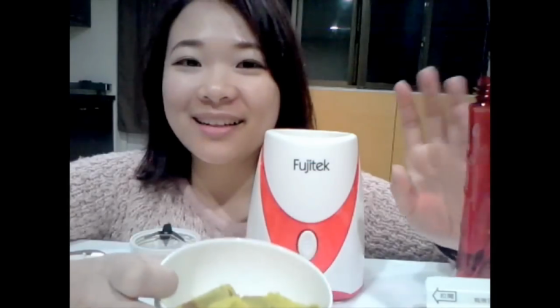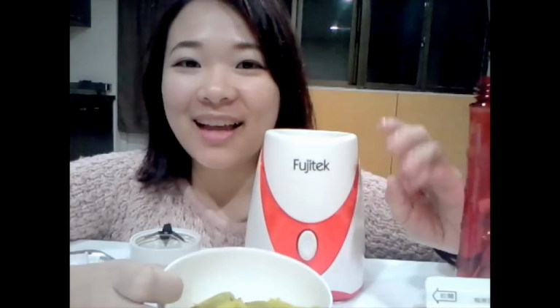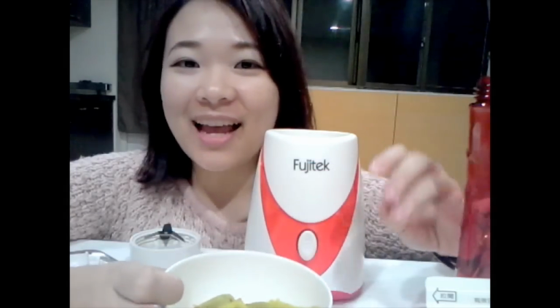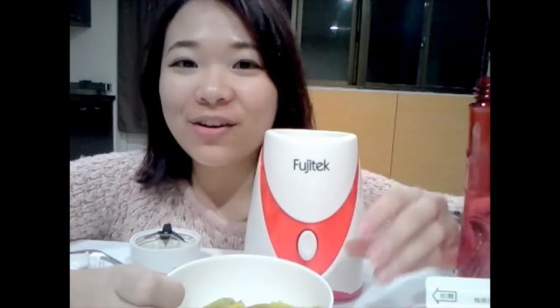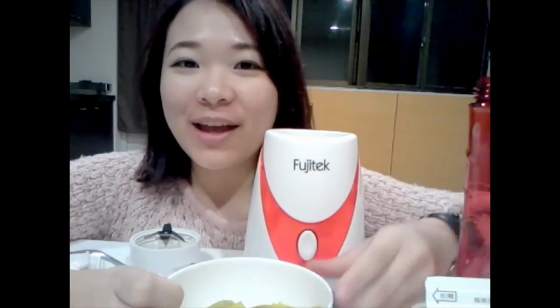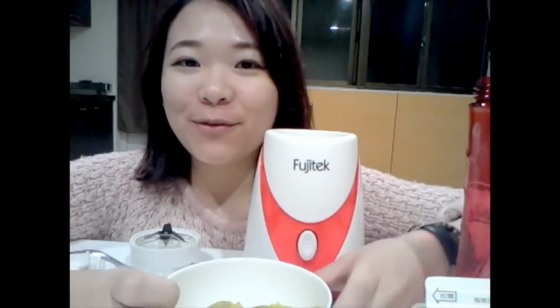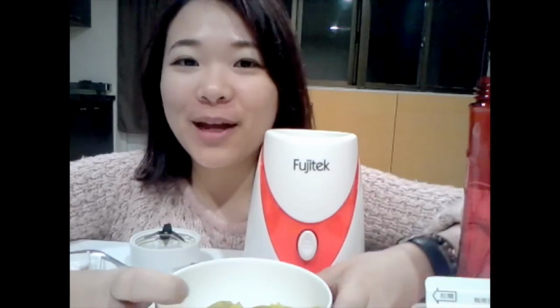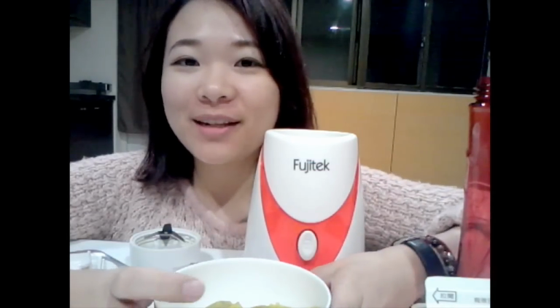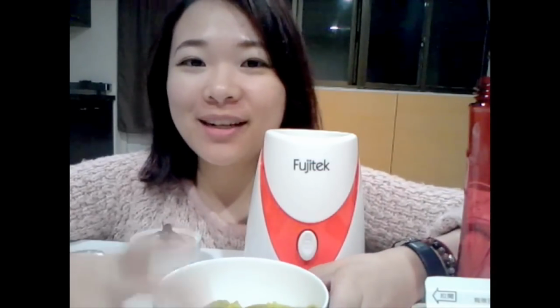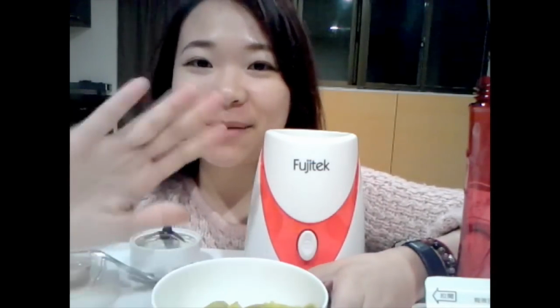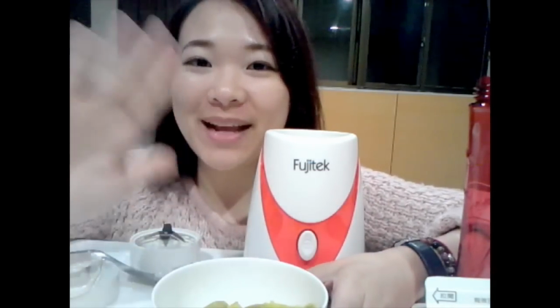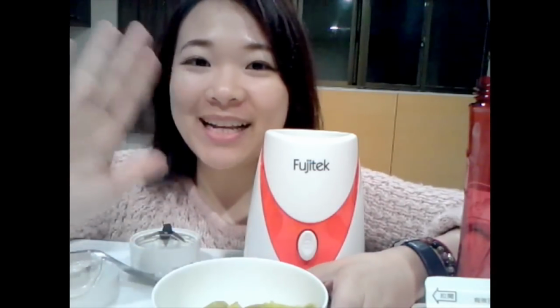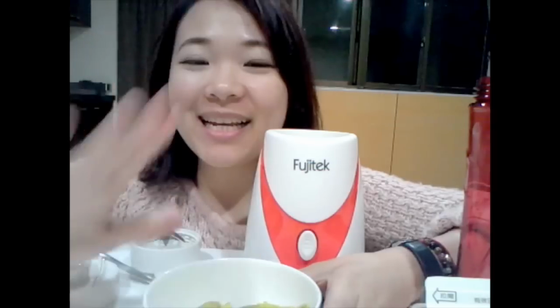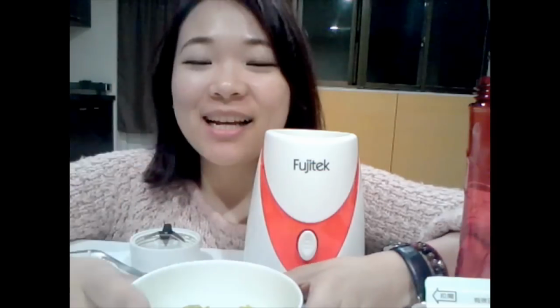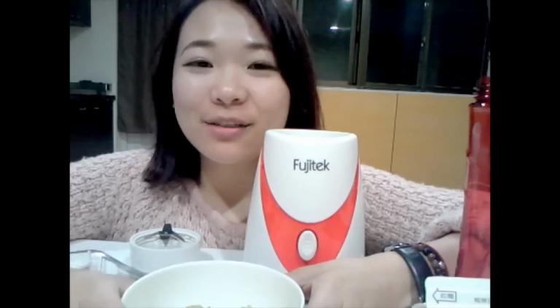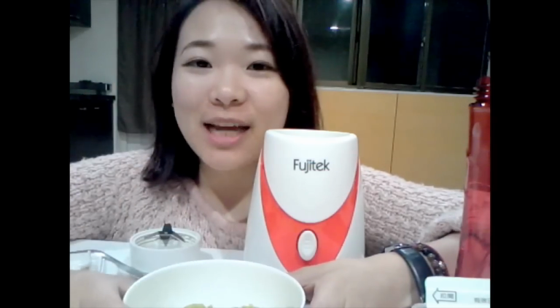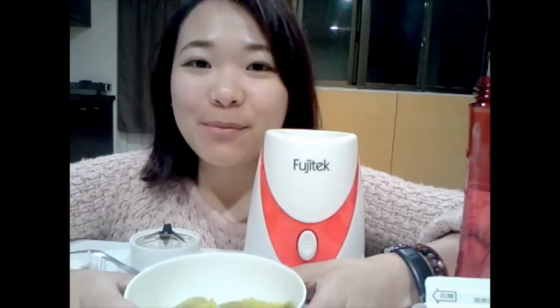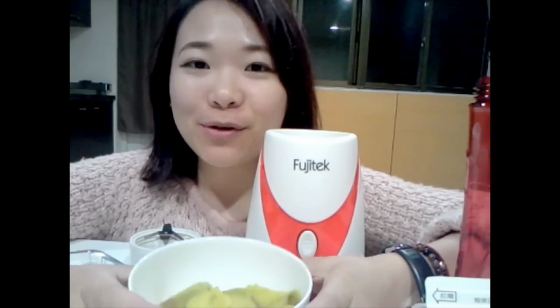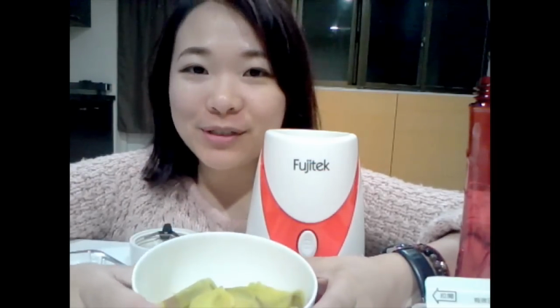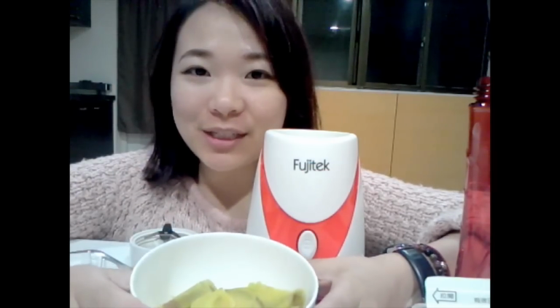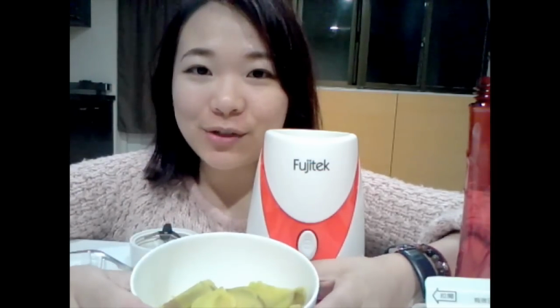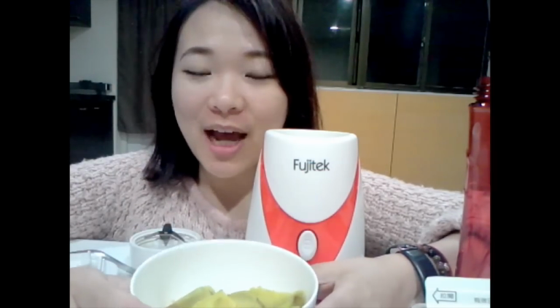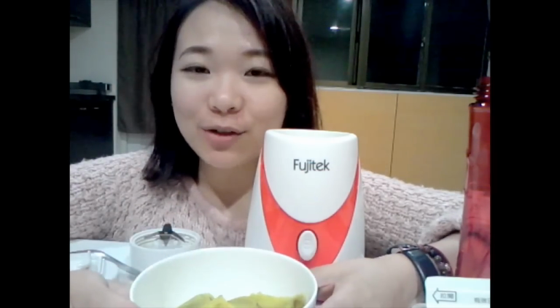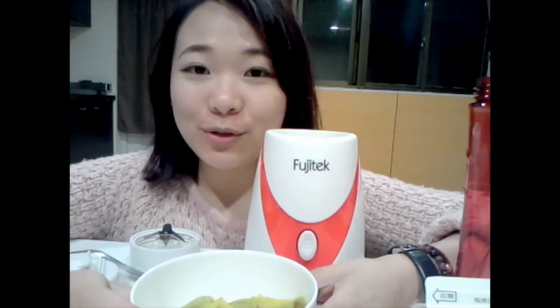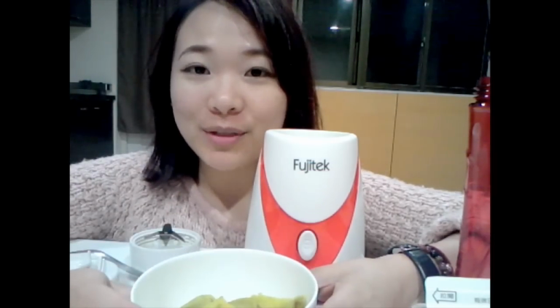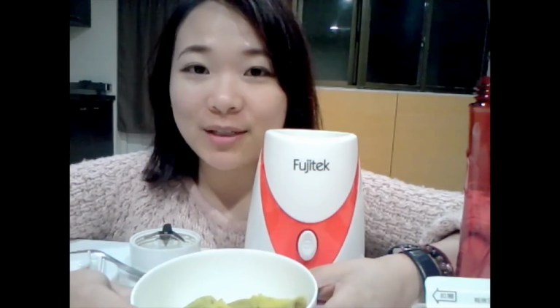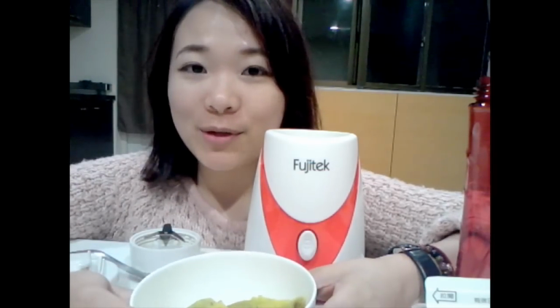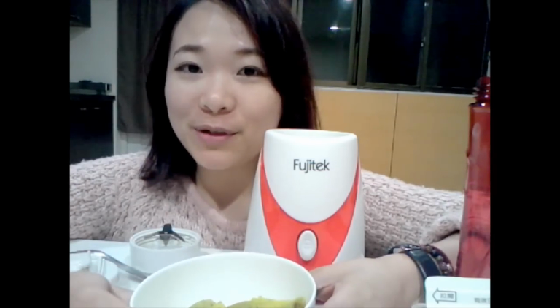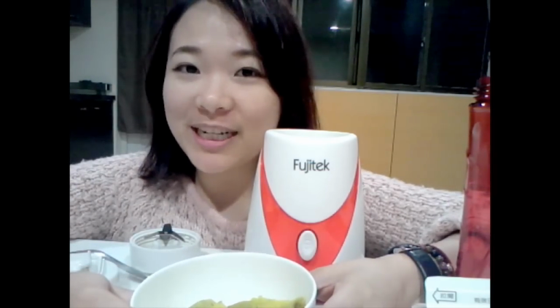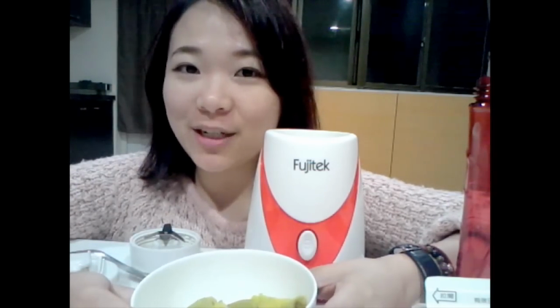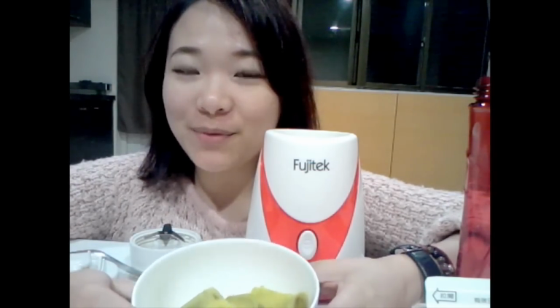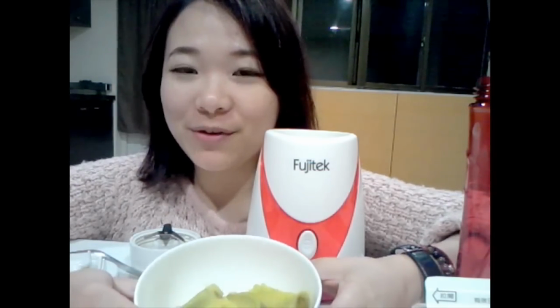Hello everyone, I'm Ellie. Today I'm going to teach you how to make sweet potato milk.